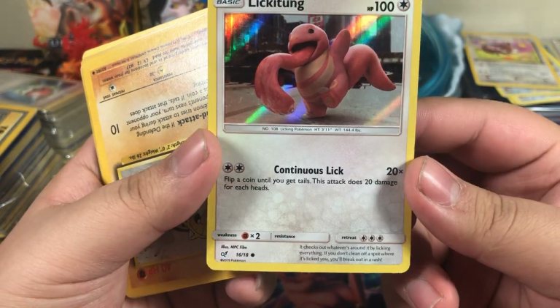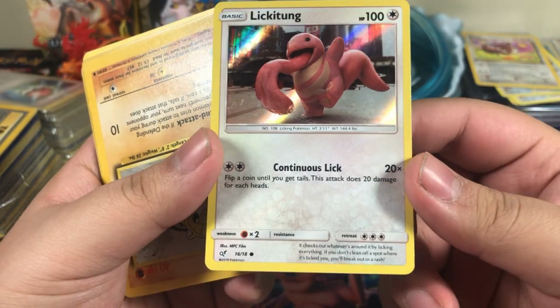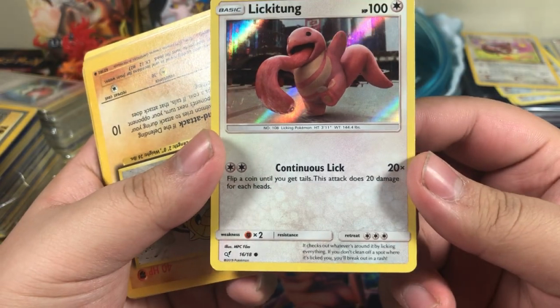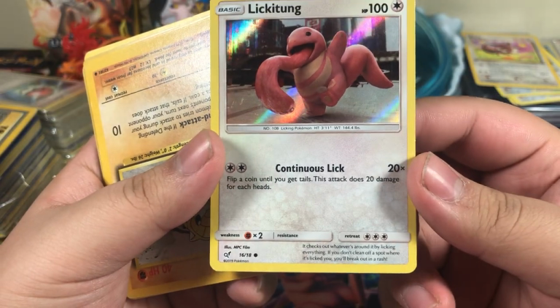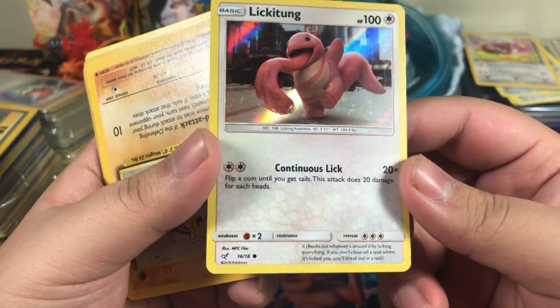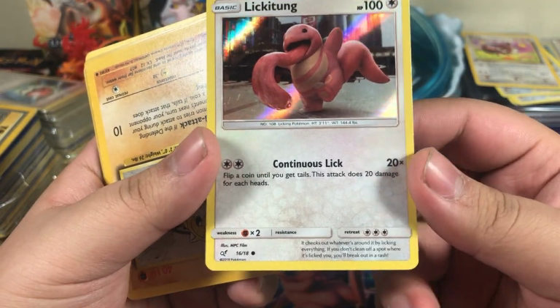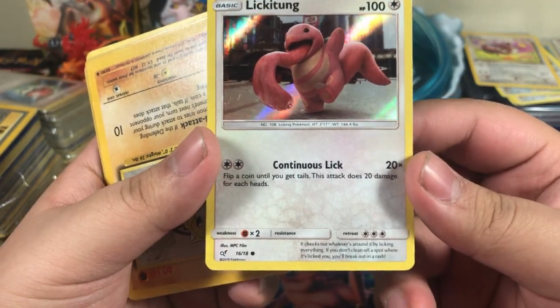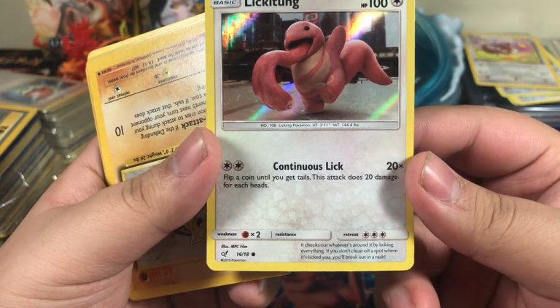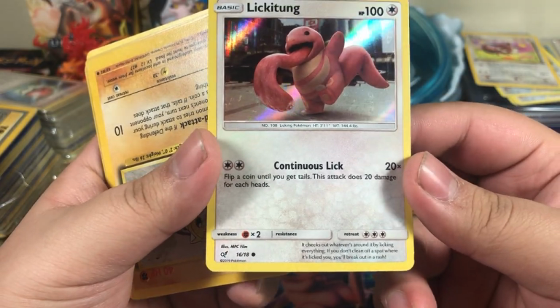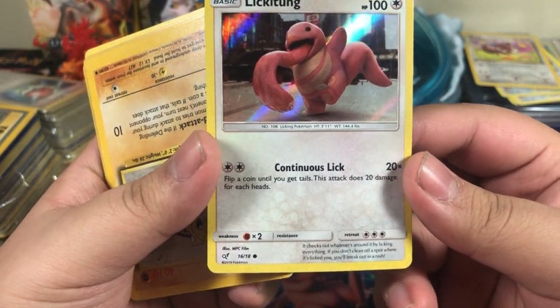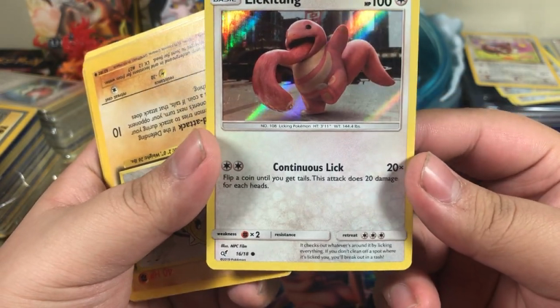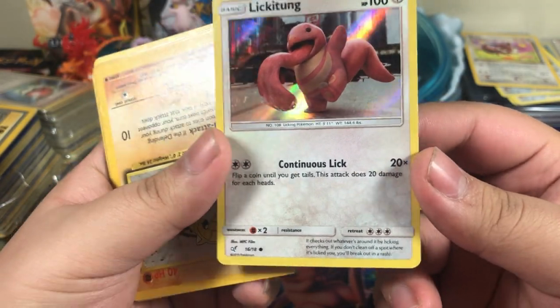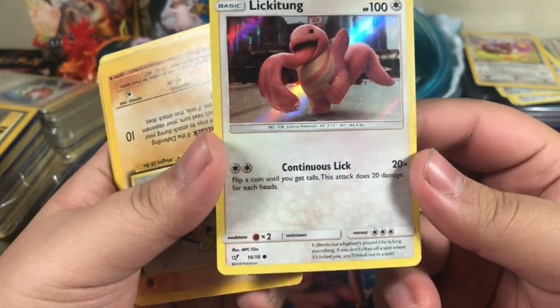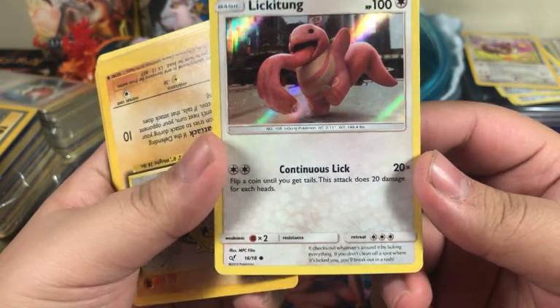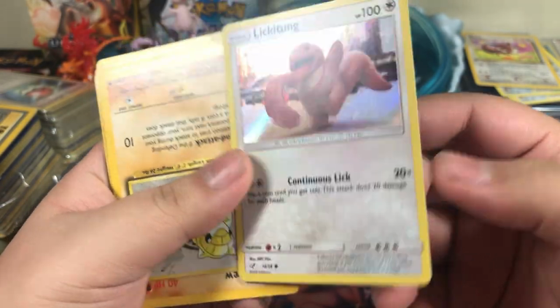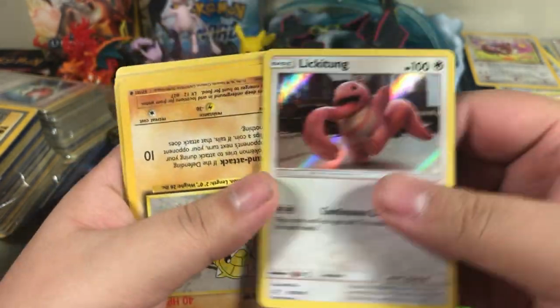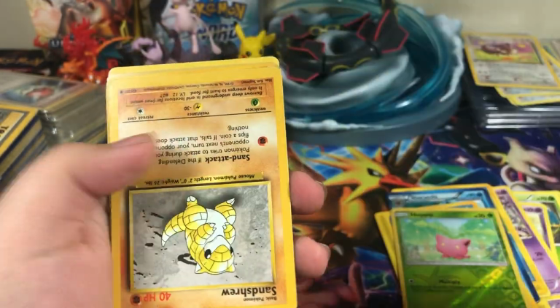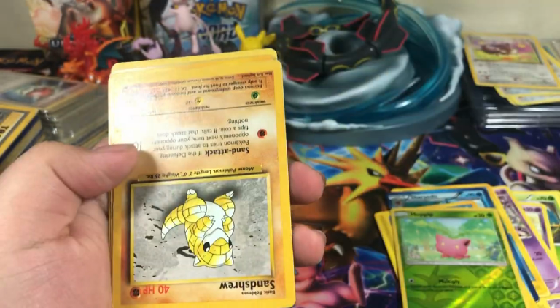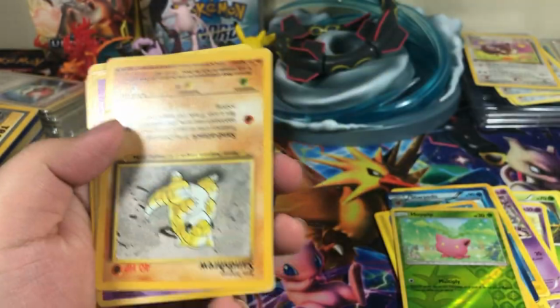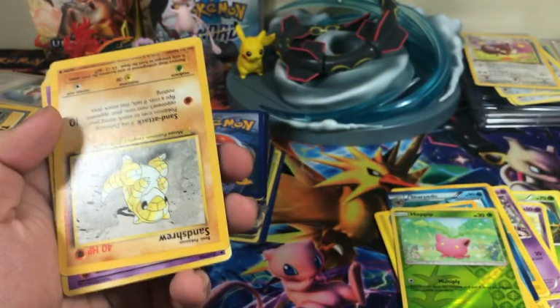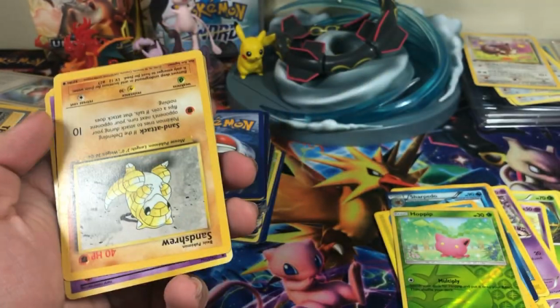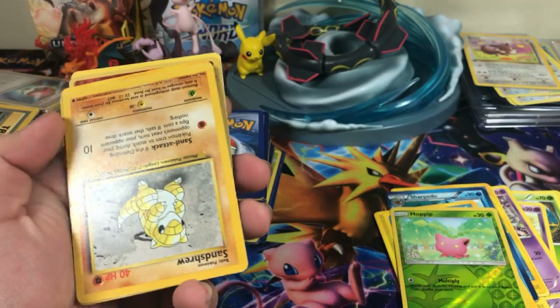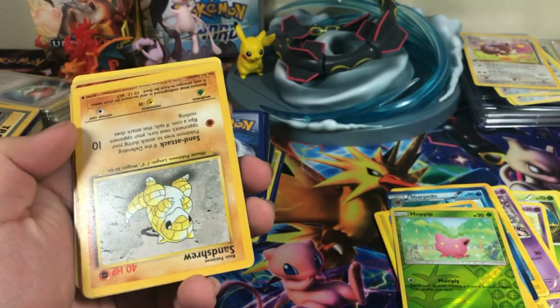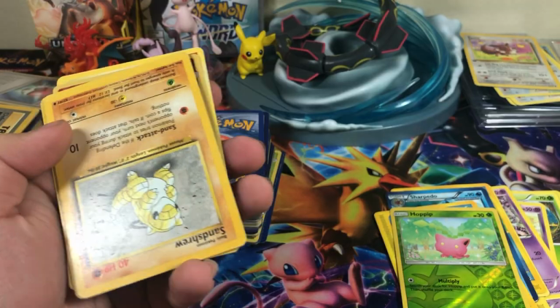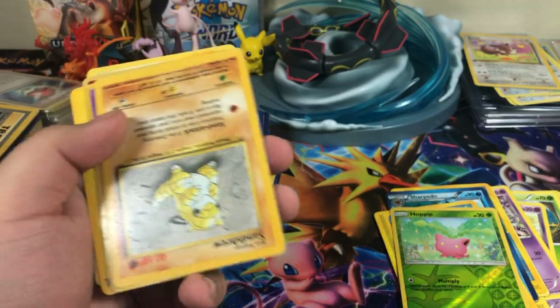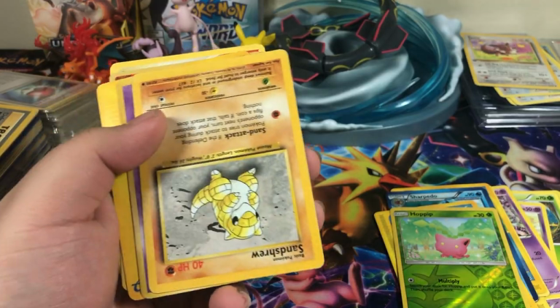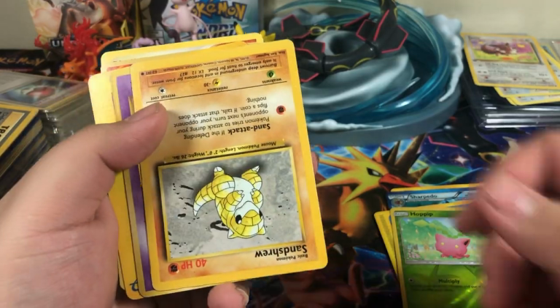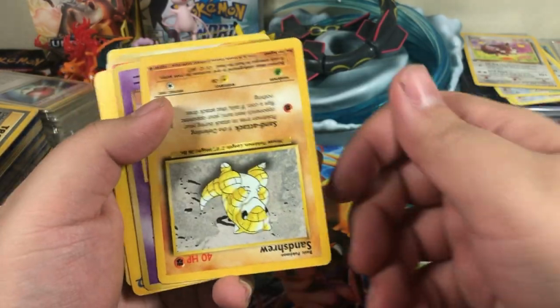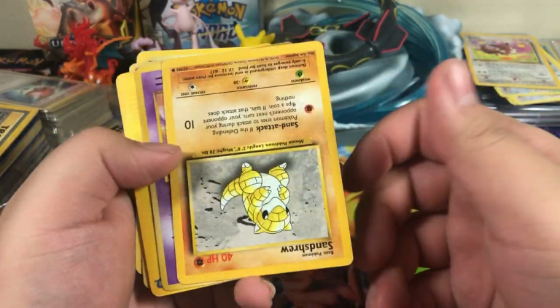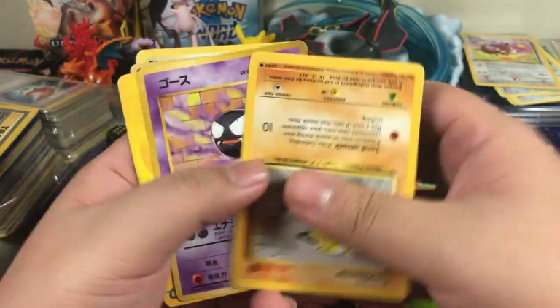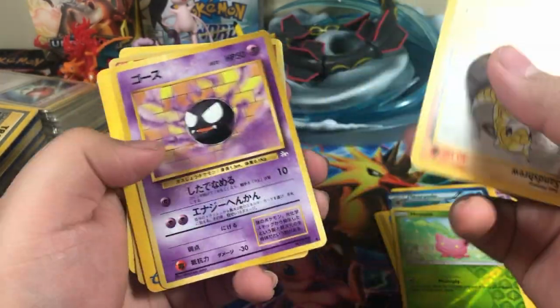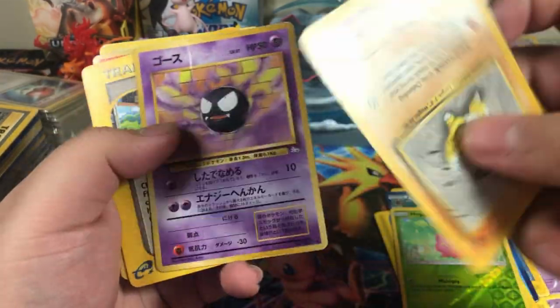No idea what set it's from. Oh, this is from Detective Pikachu — it's gonna say it looks a little weird. Sandshrew.